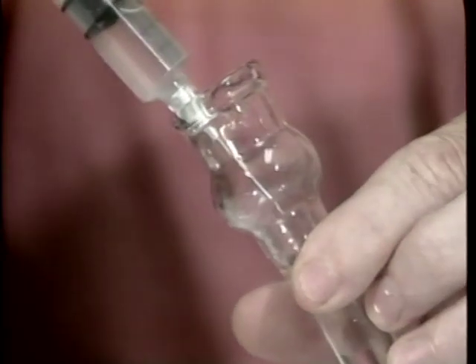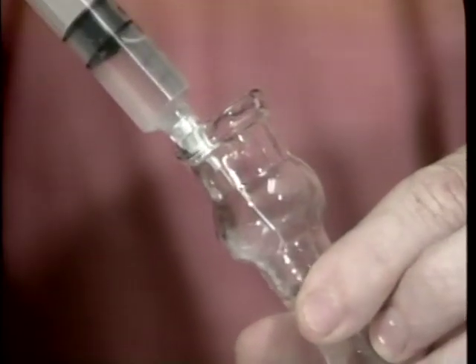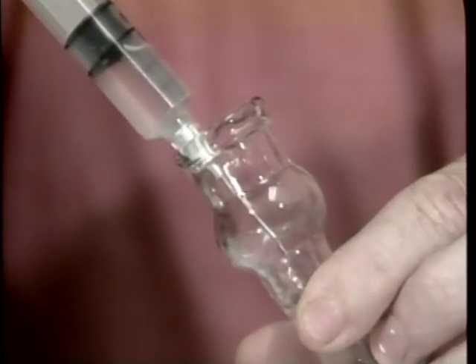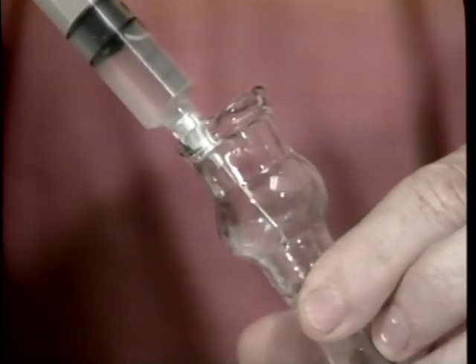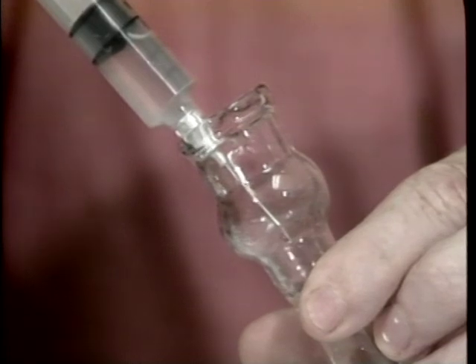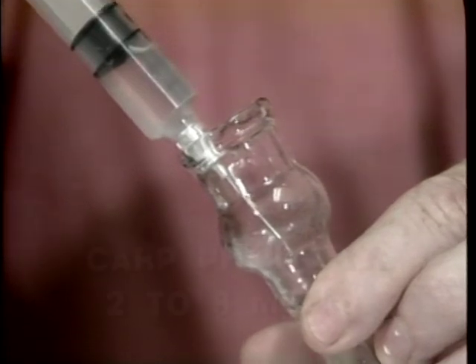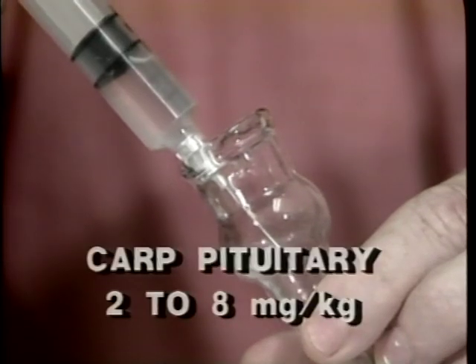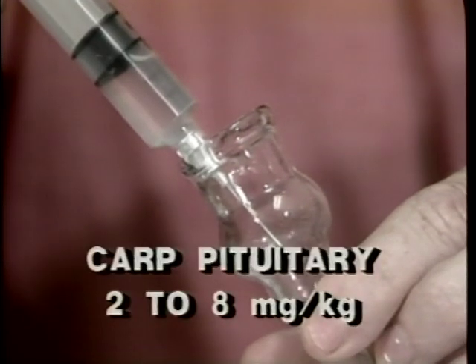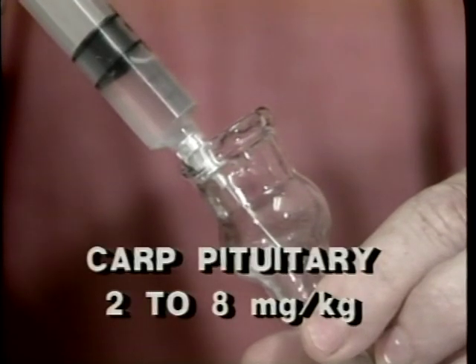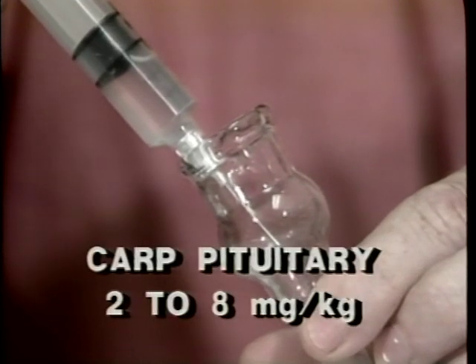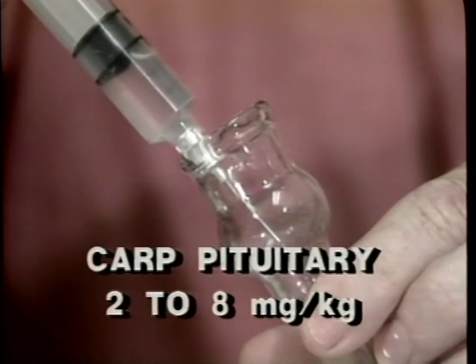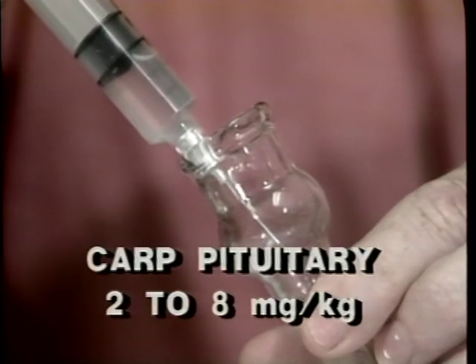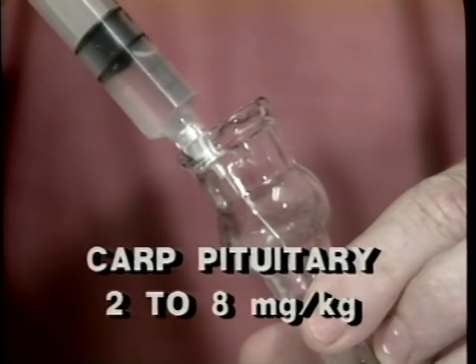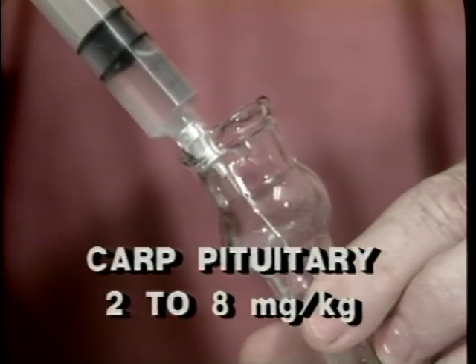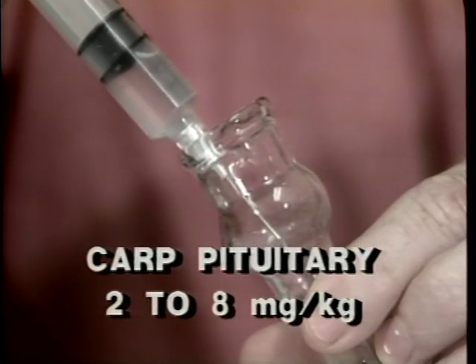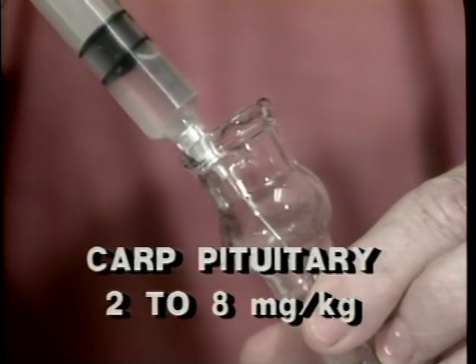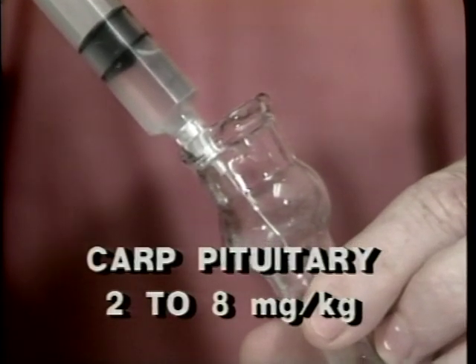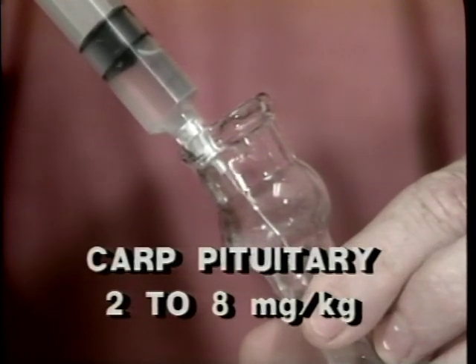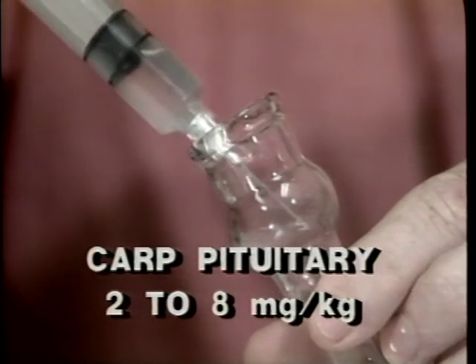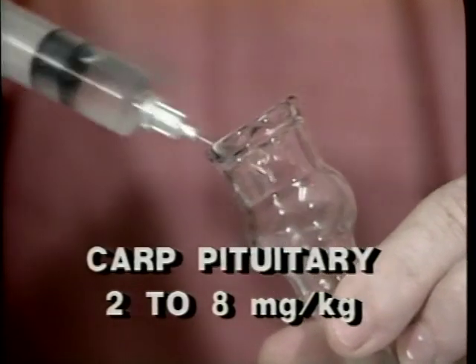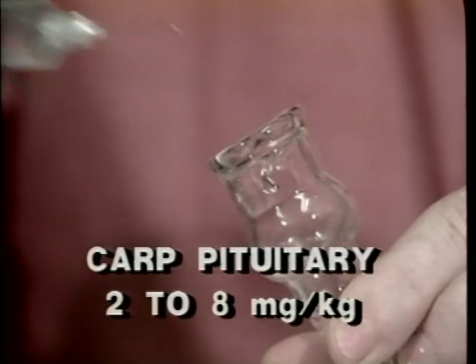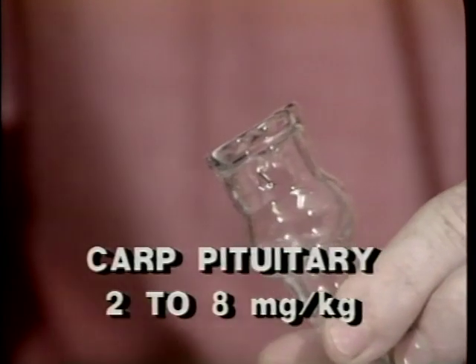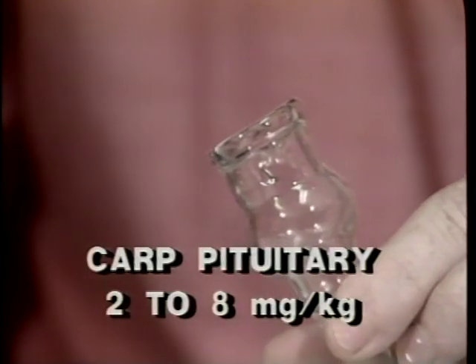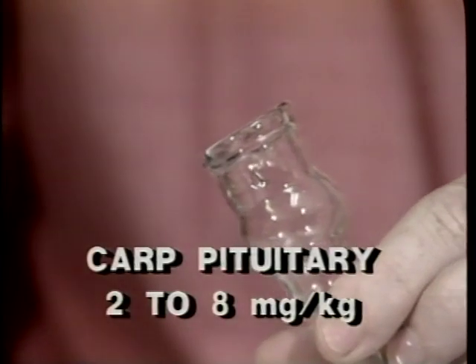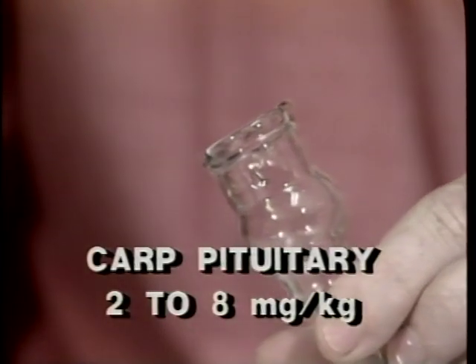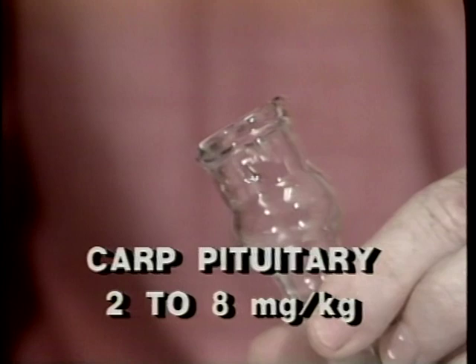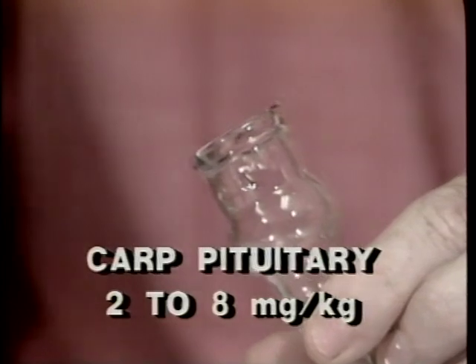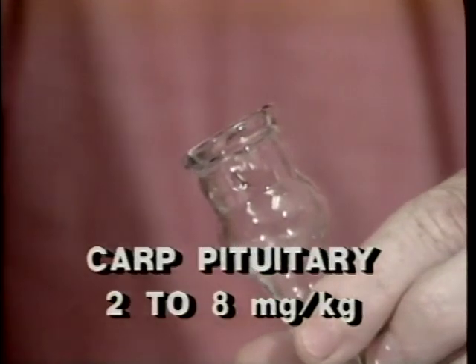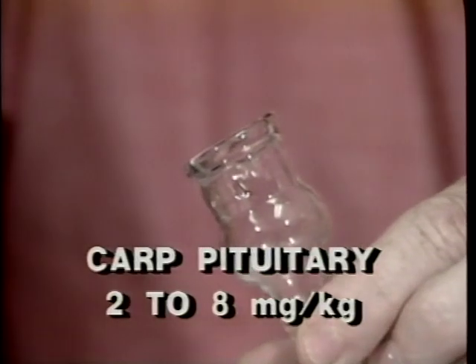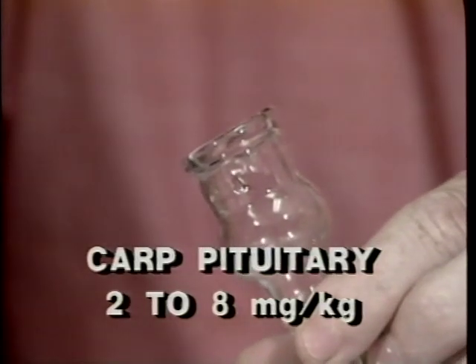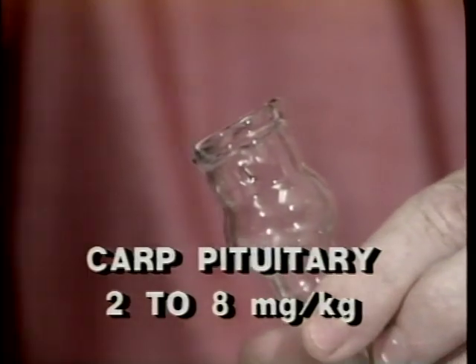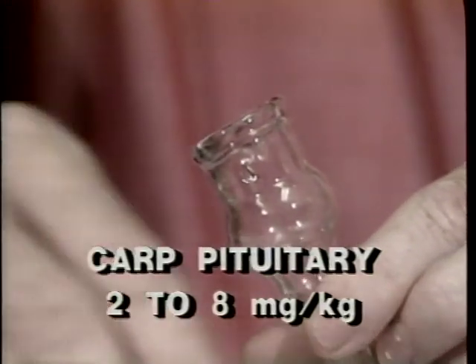Carp pituitary also contains the pituitary tissue as well as other hormones not directly involved in reproduction. The tissue residue should be allowed to settle to the bottom of the vials. Only the liquid above the tissue residue is injected. Carp pituitary is injected at a dosage of two to eight milligrams of dried powder for each kilogram of fish body weight.